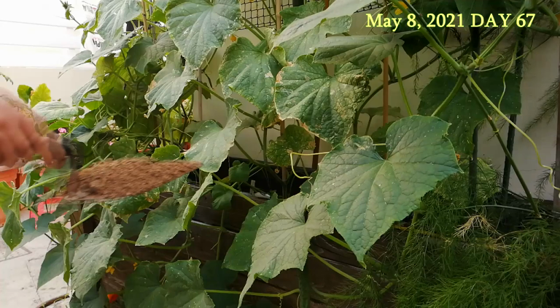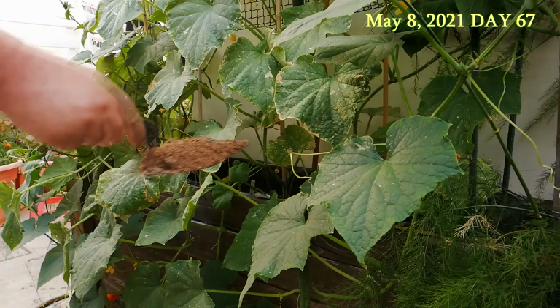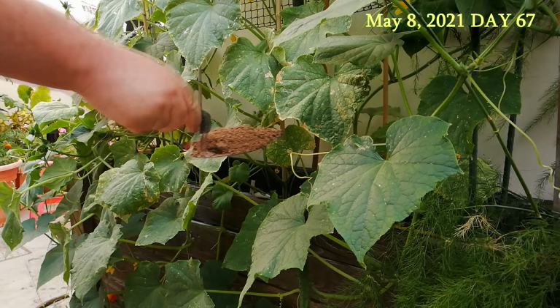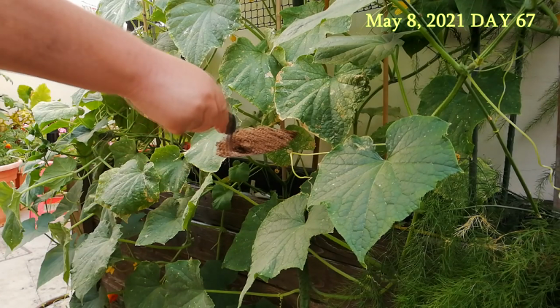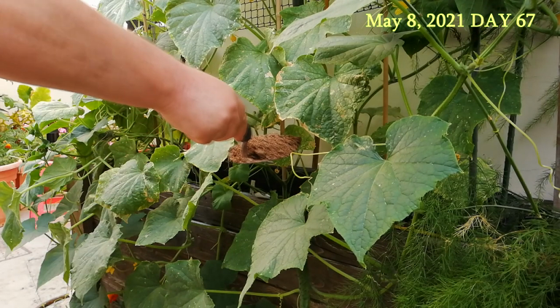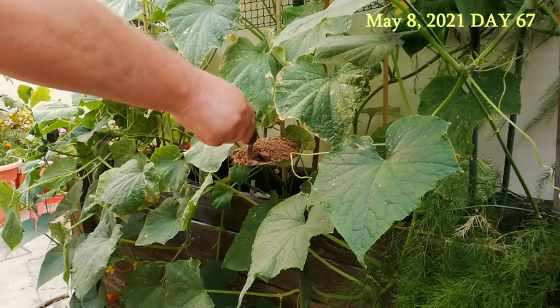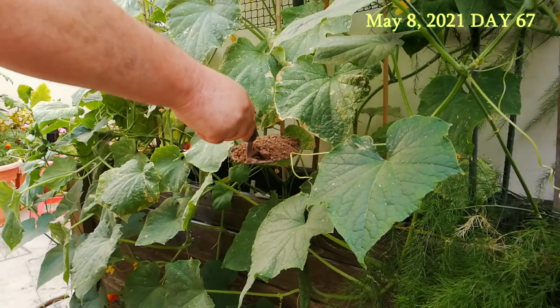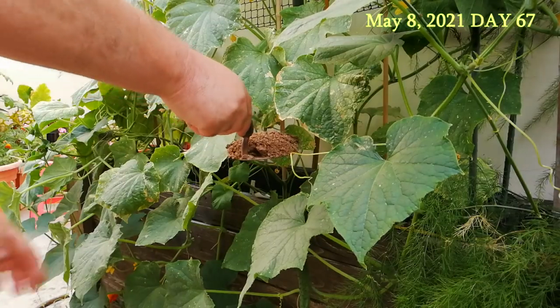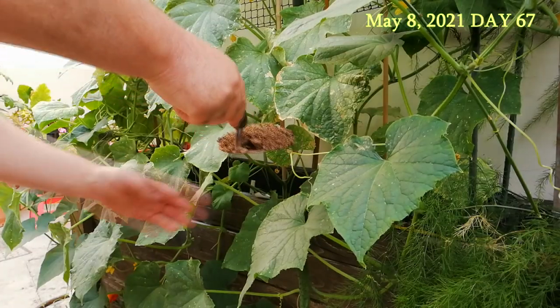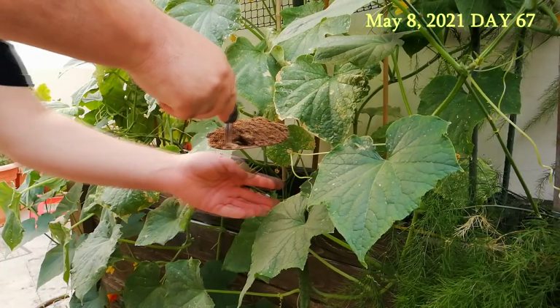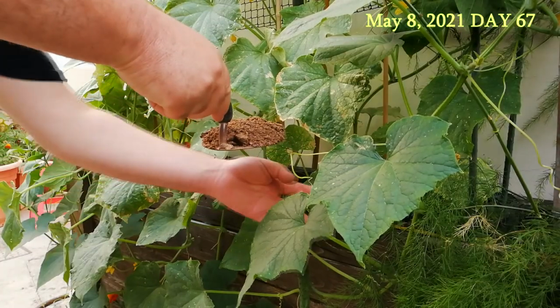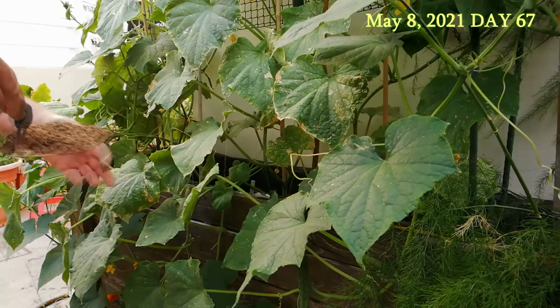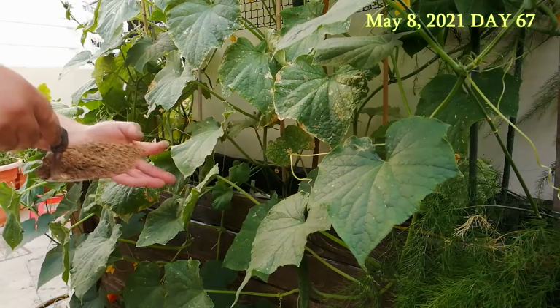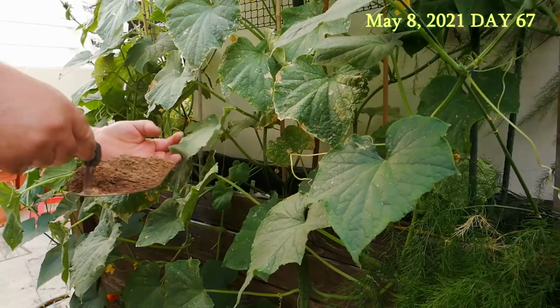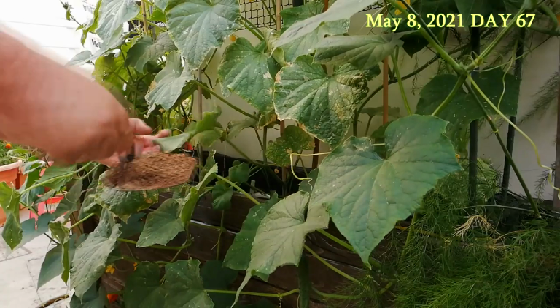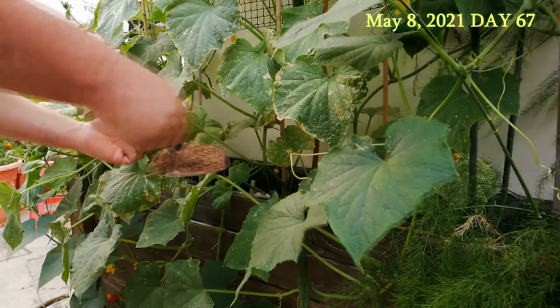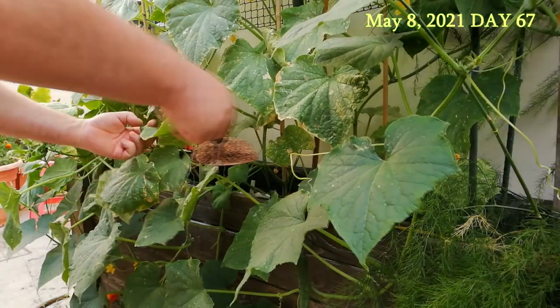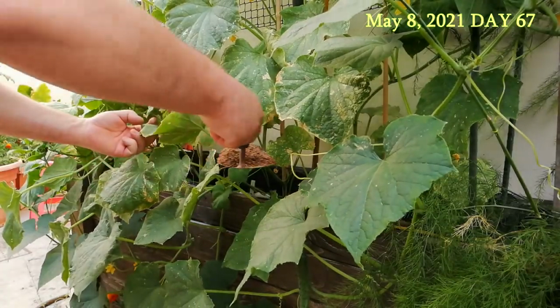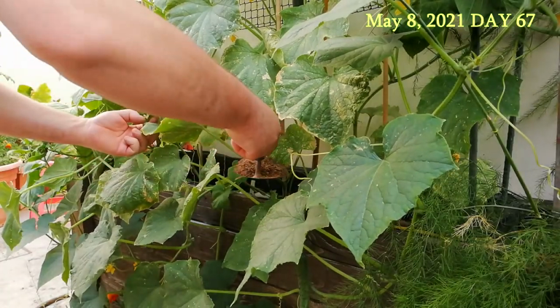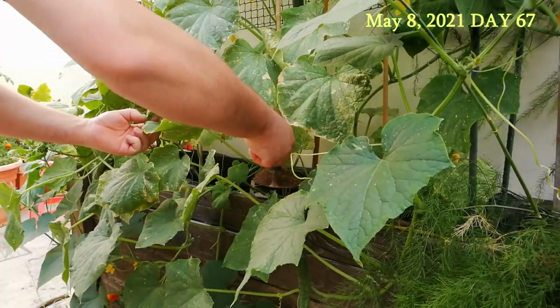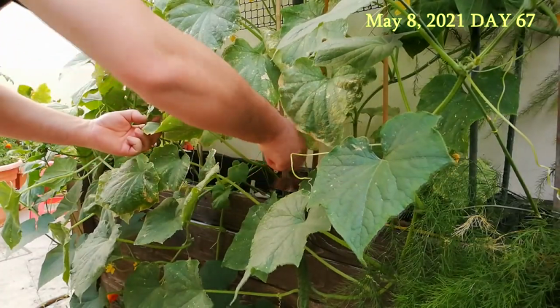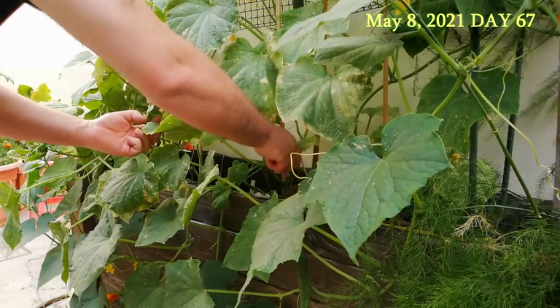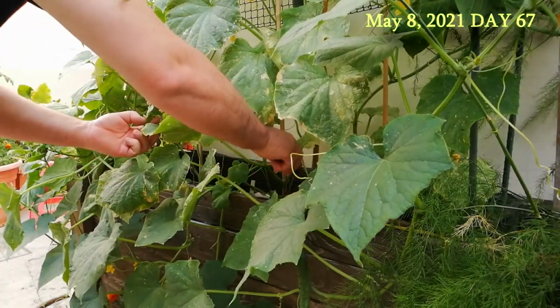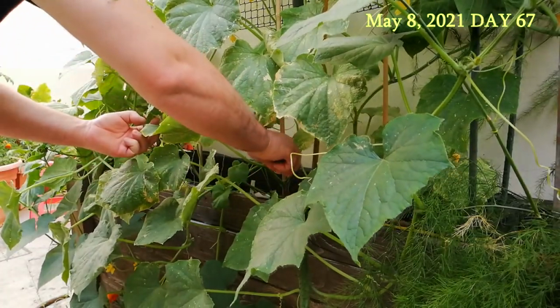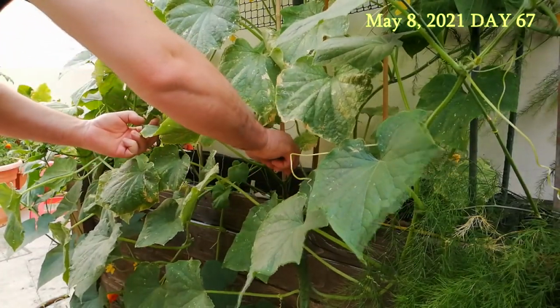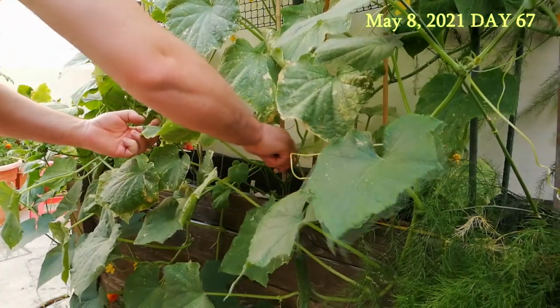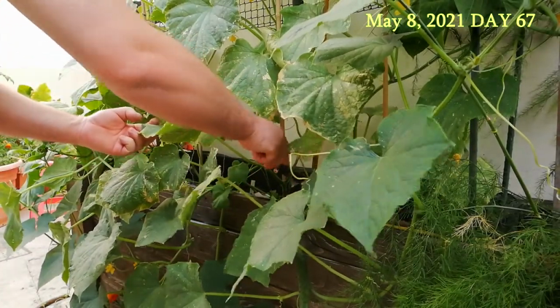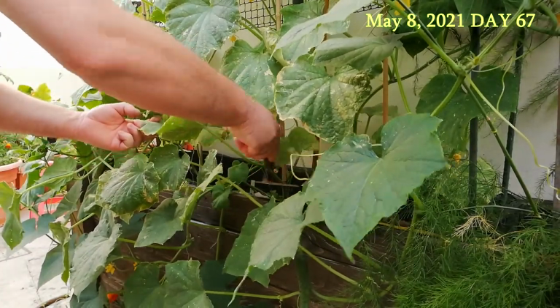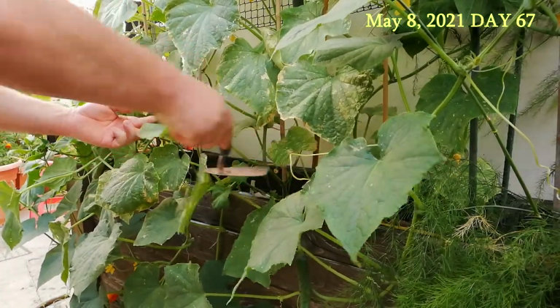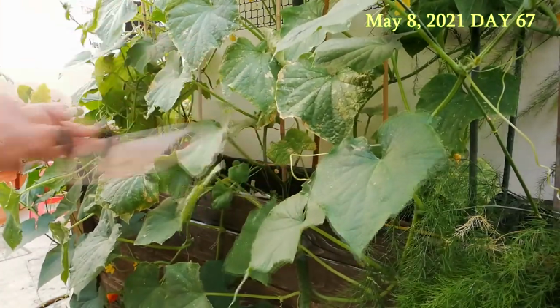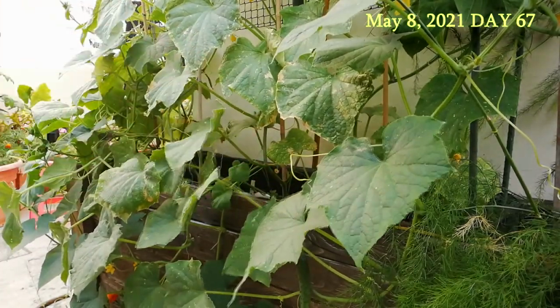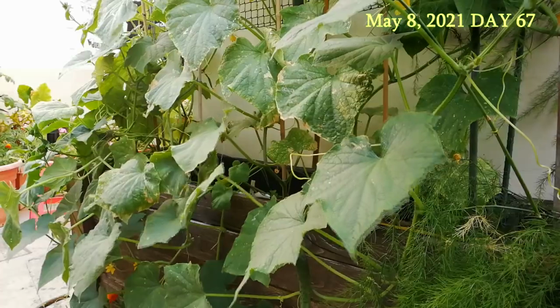After several weeks of growing these cucumber plants, I decided to give them another layer of homemade fertilizer.